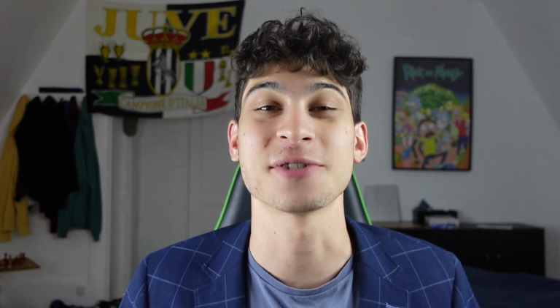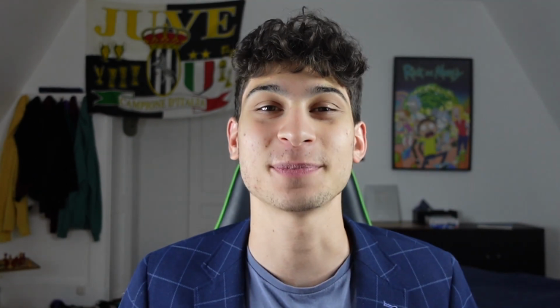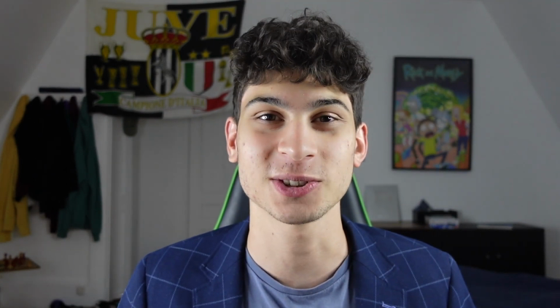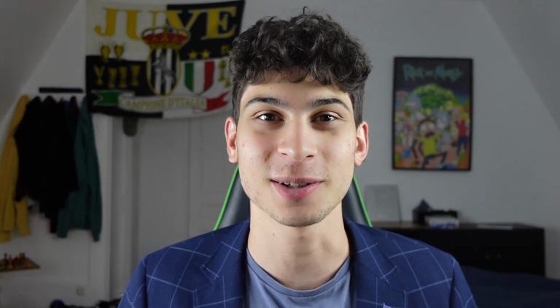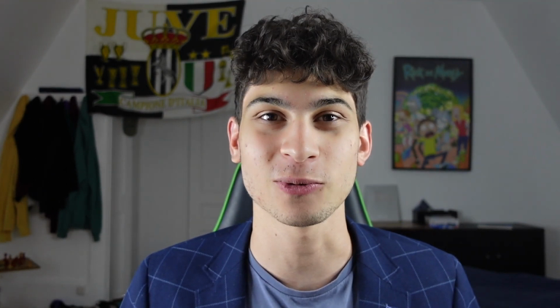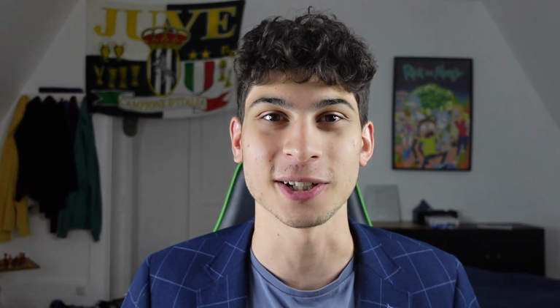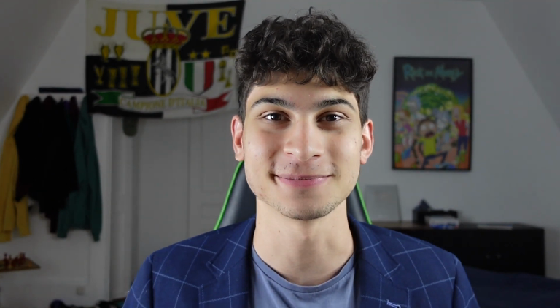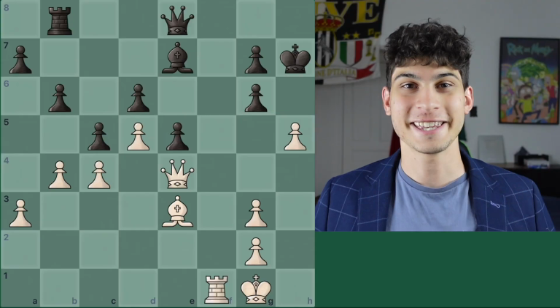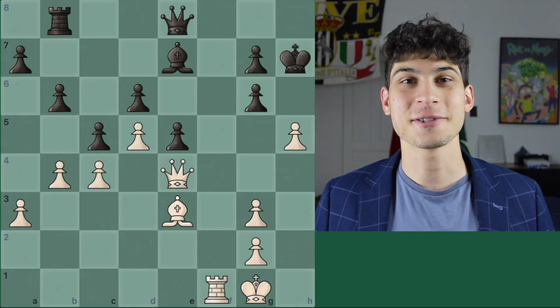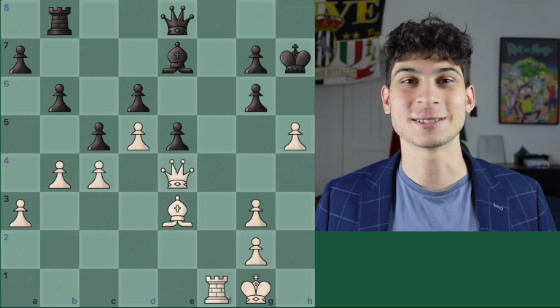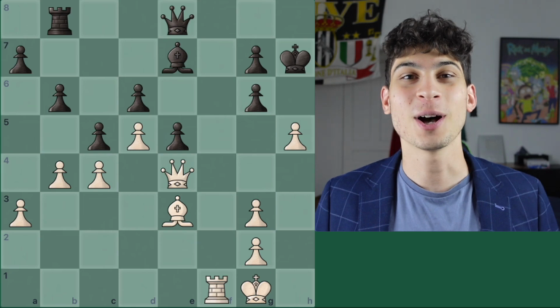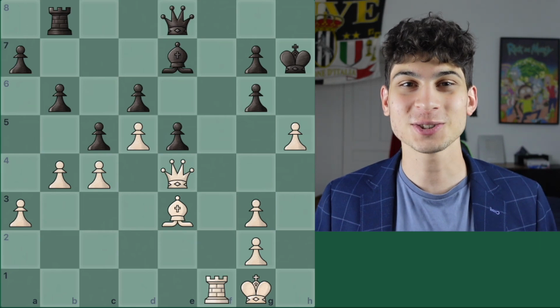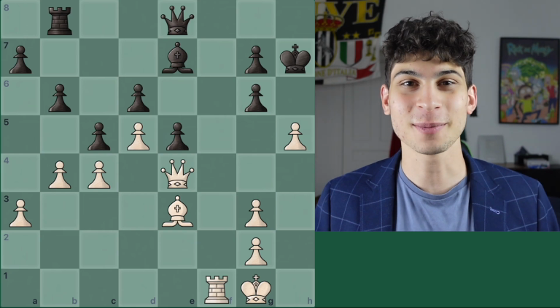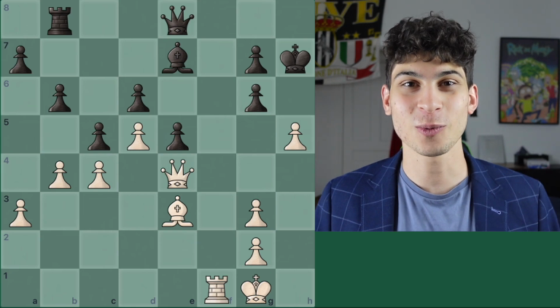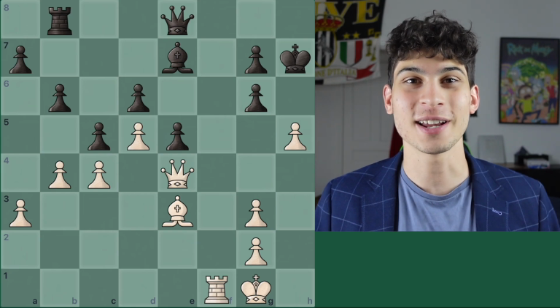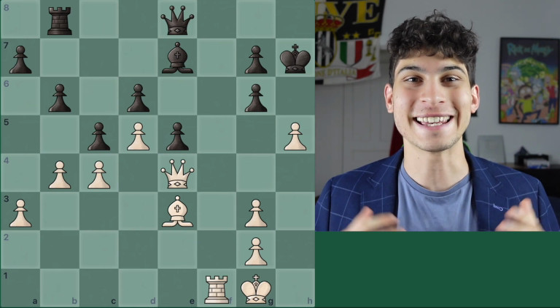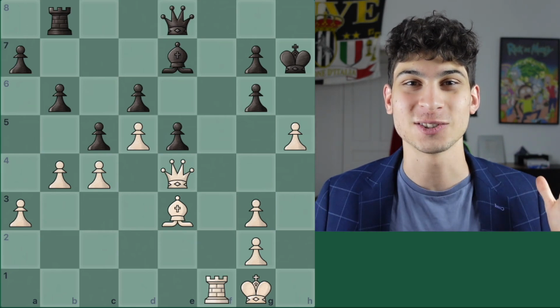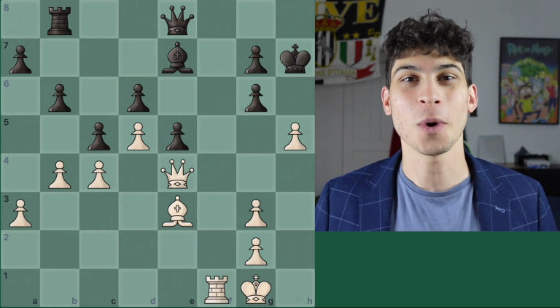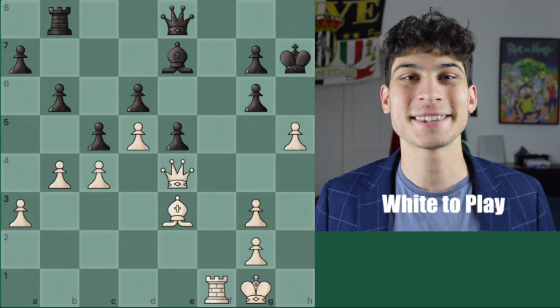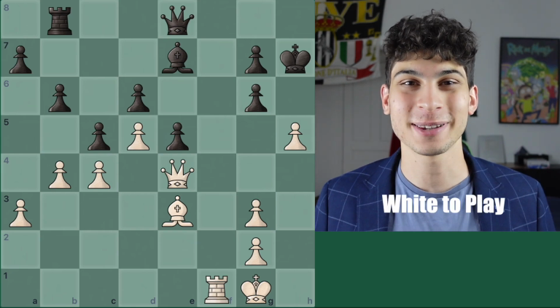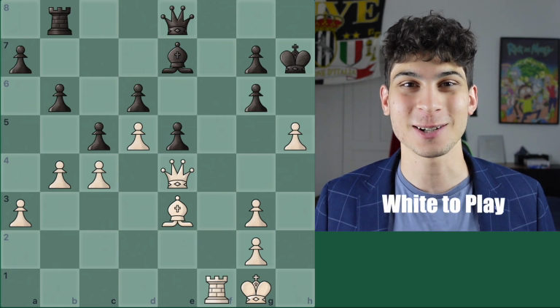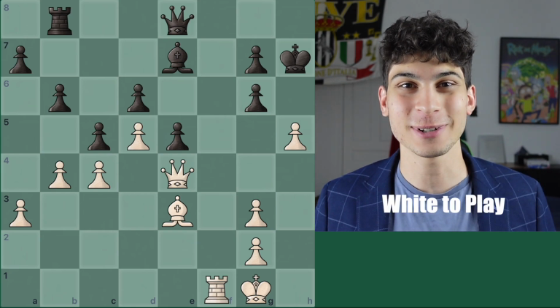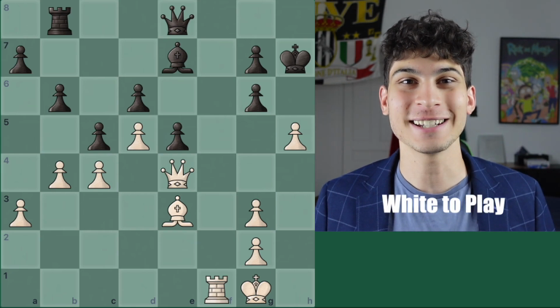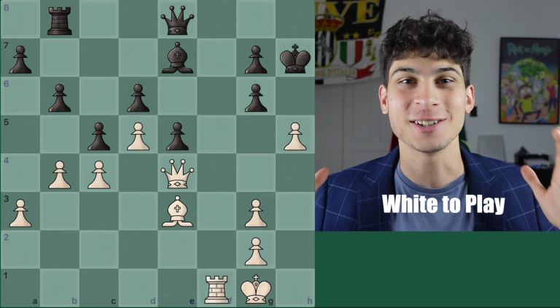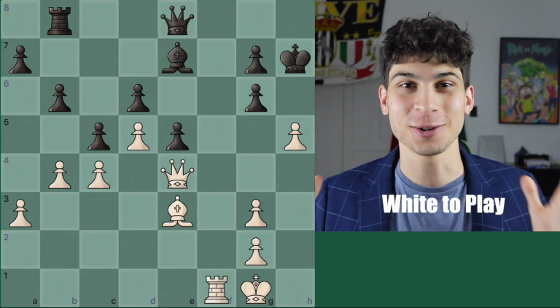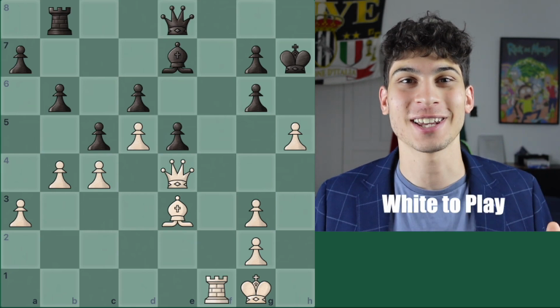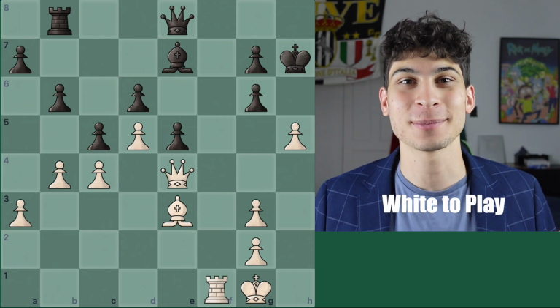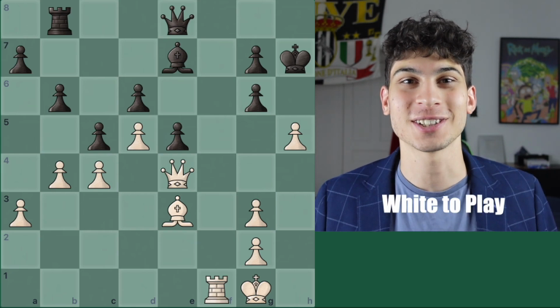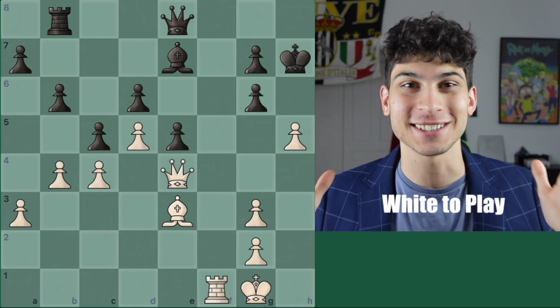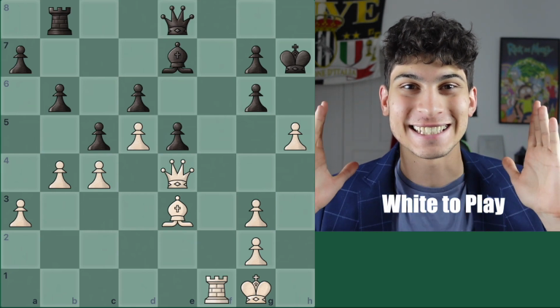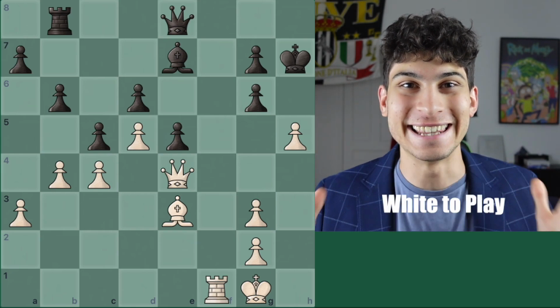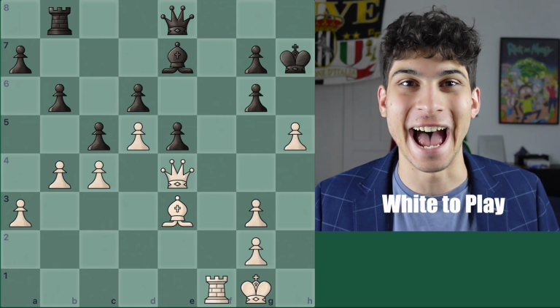Here is puzzle number one. It is white to play and win. Your time starts now.